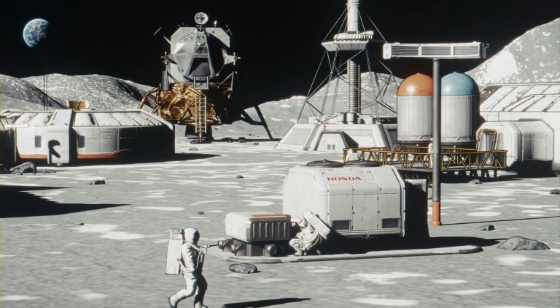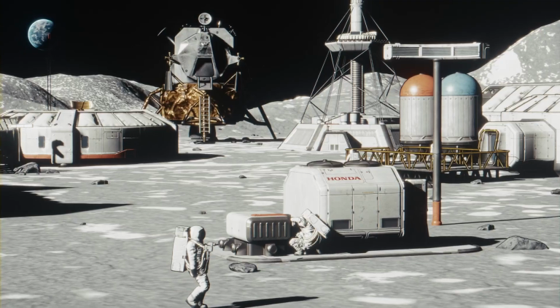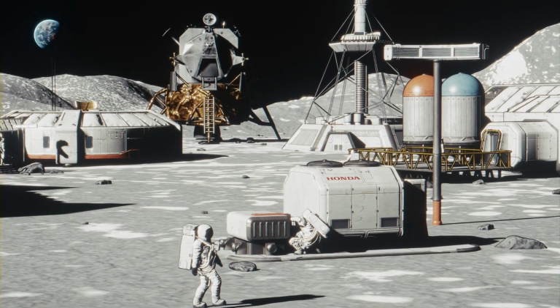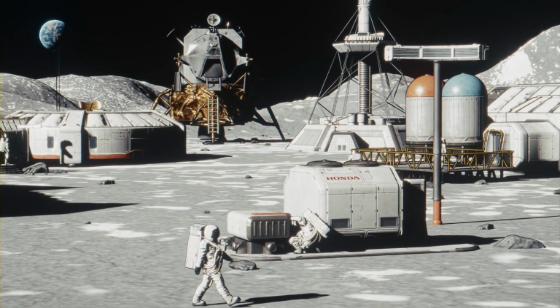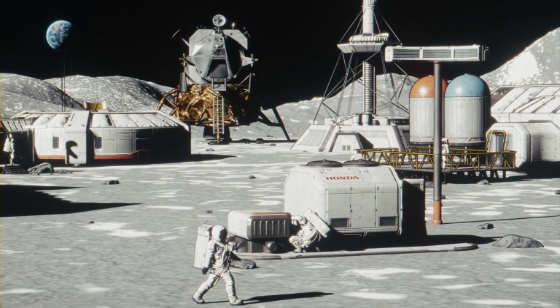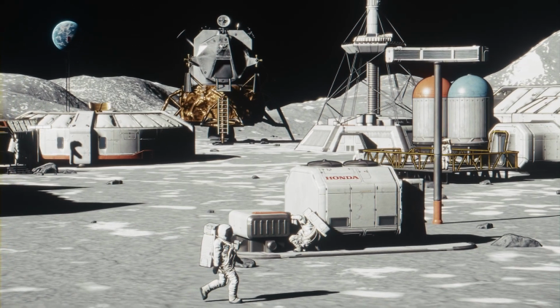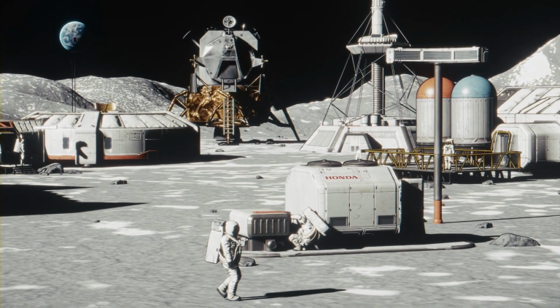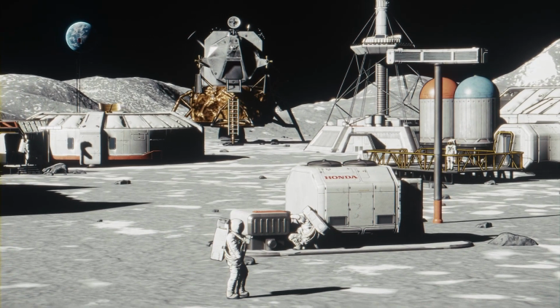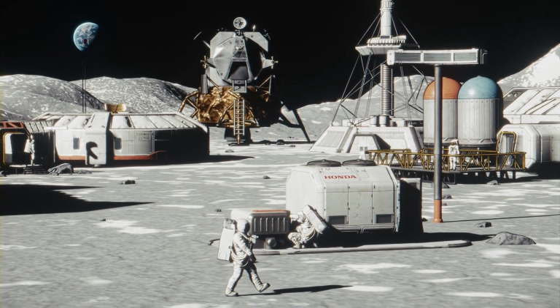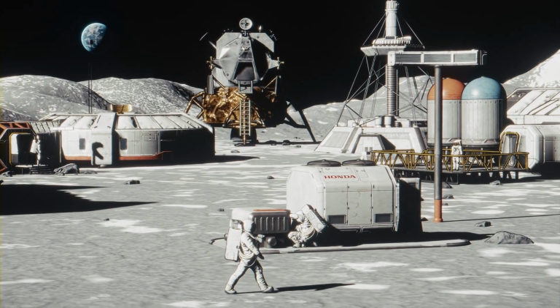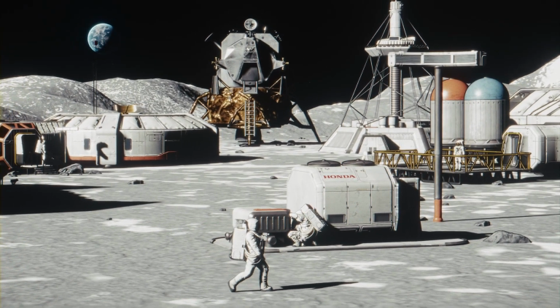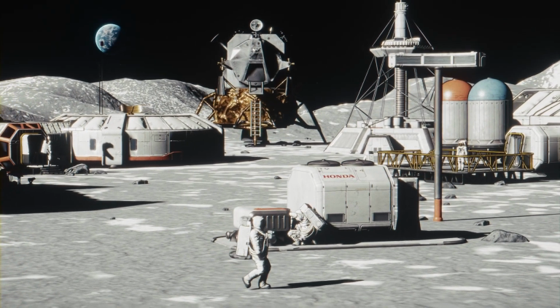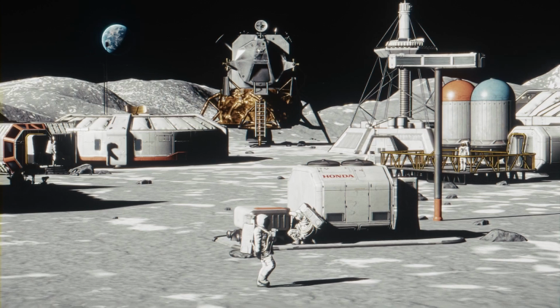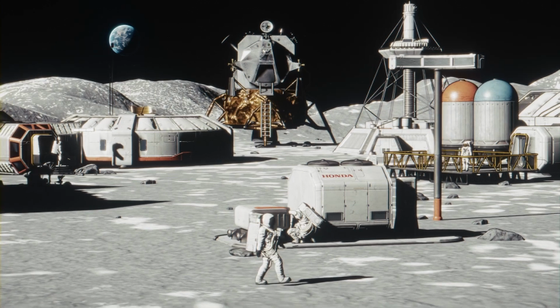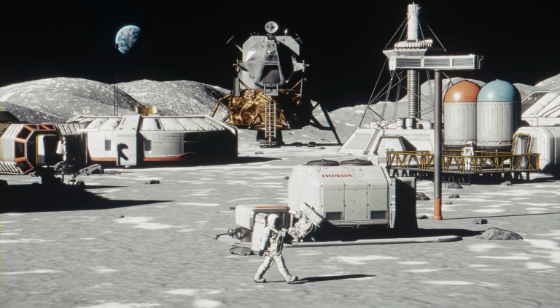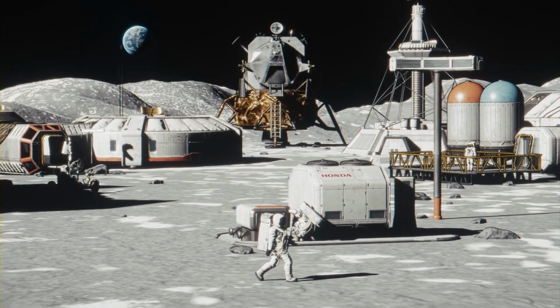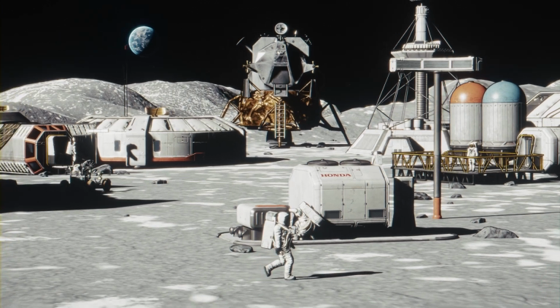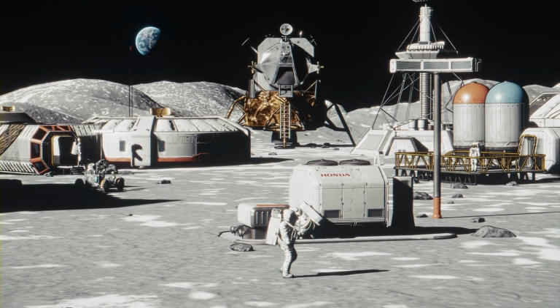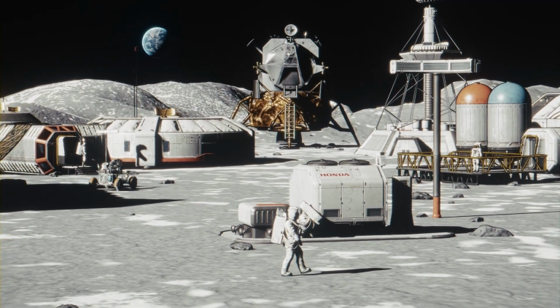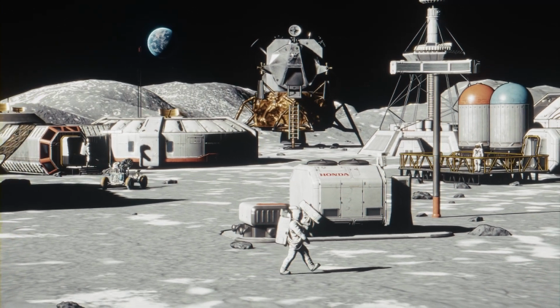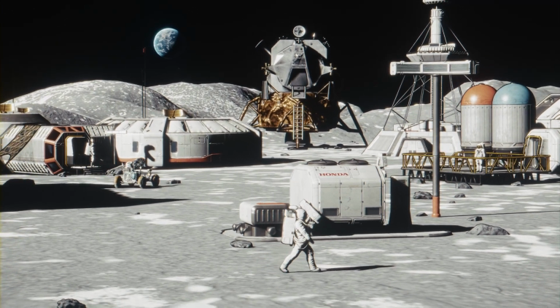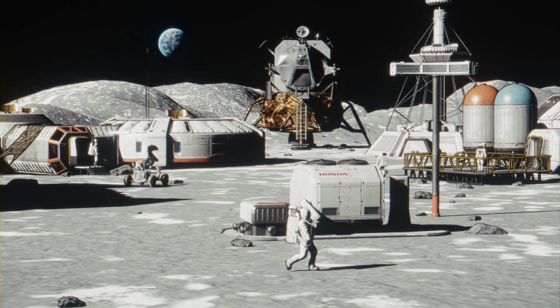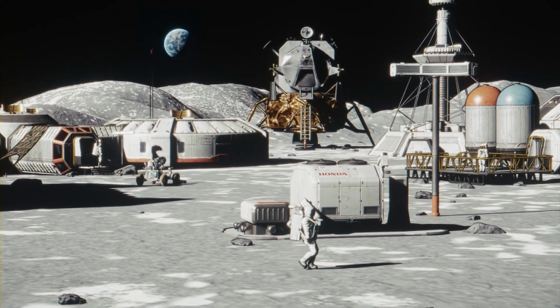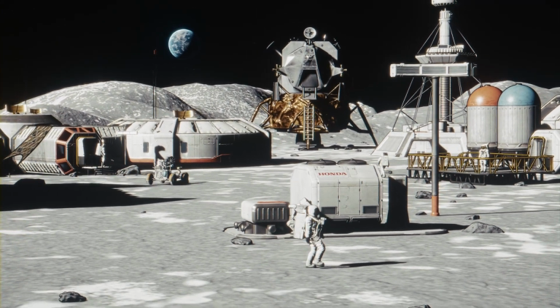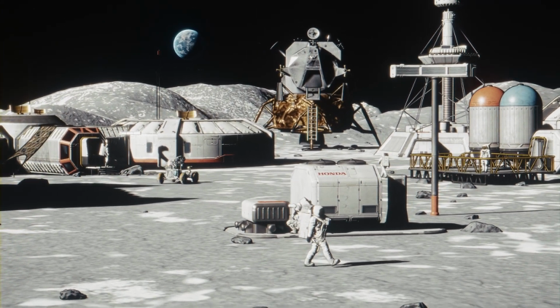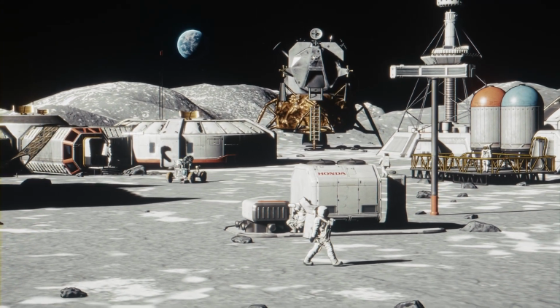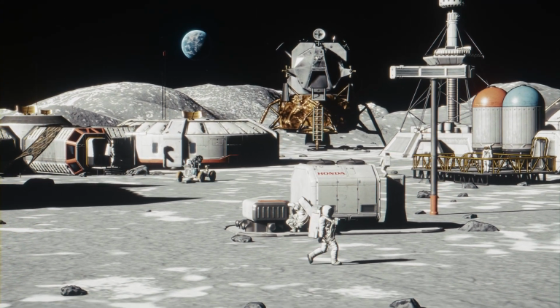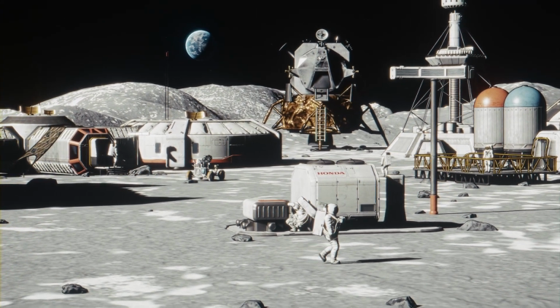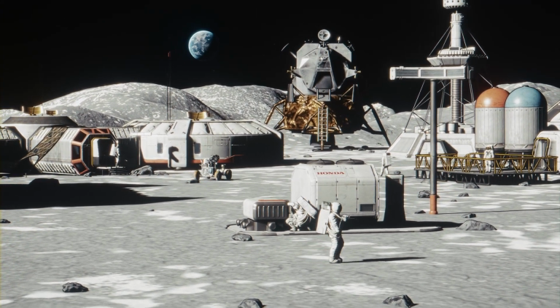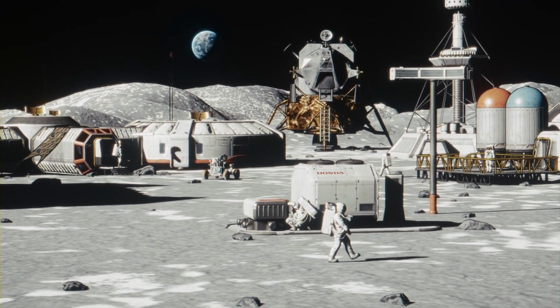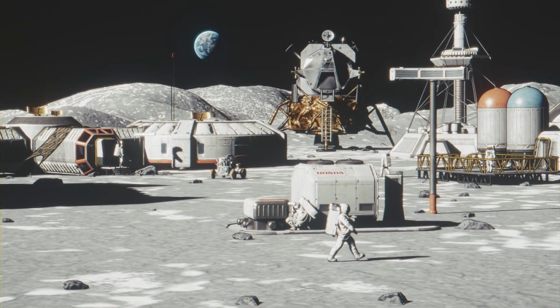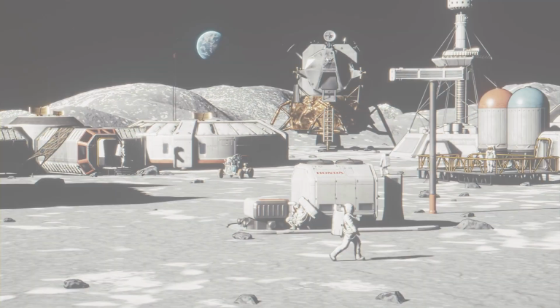Honda is committed to developing advanced energy storage solutions that will help make space exploration a reality.